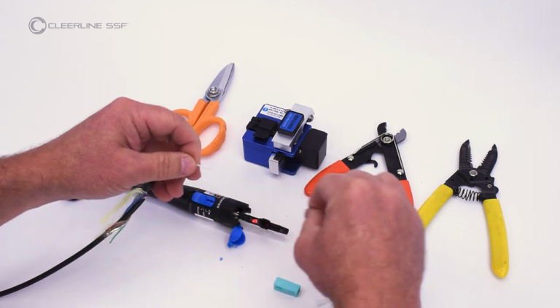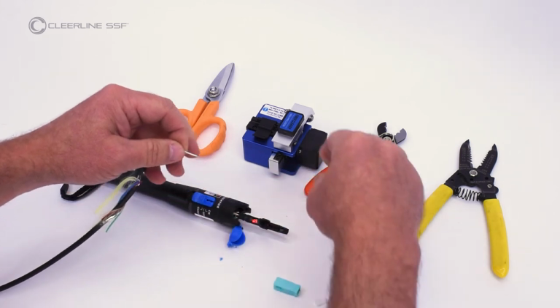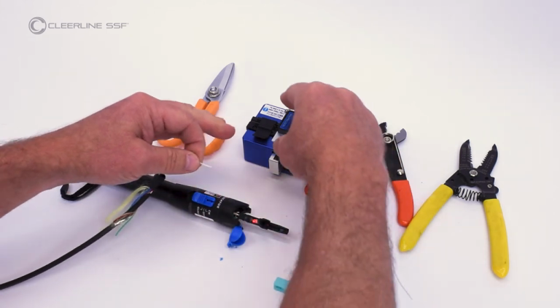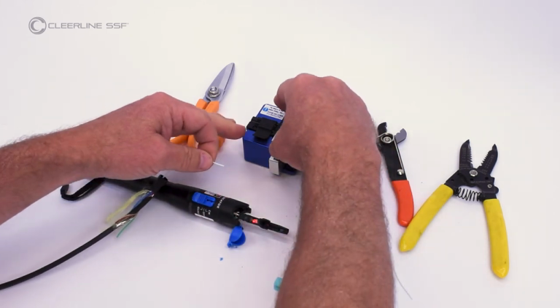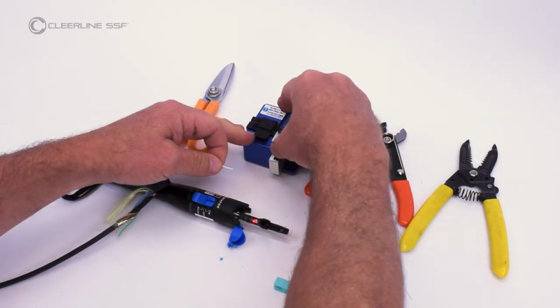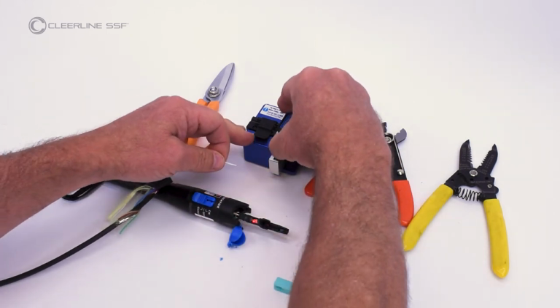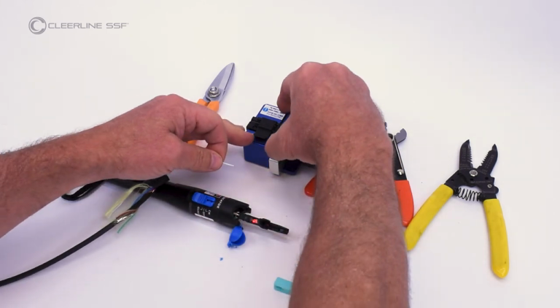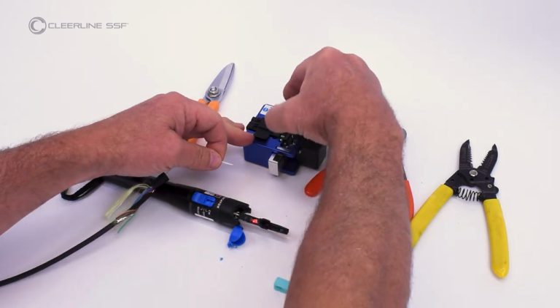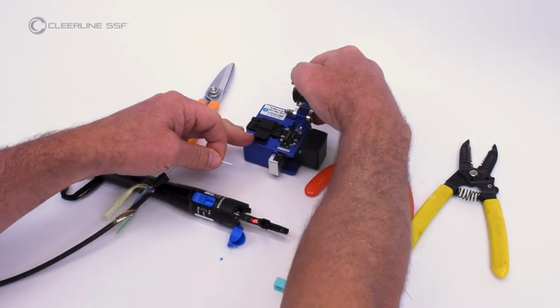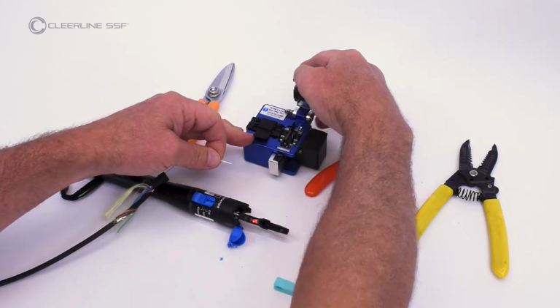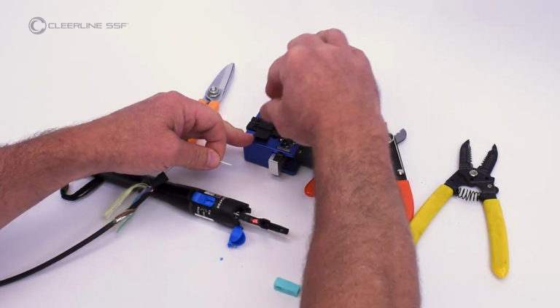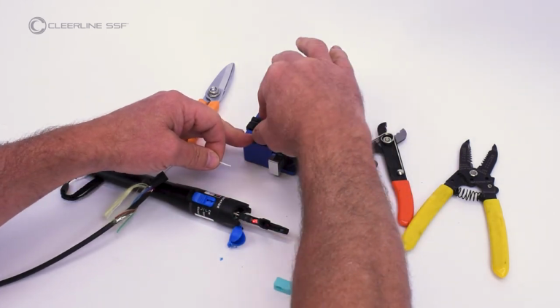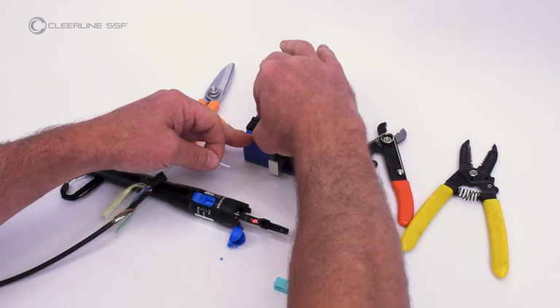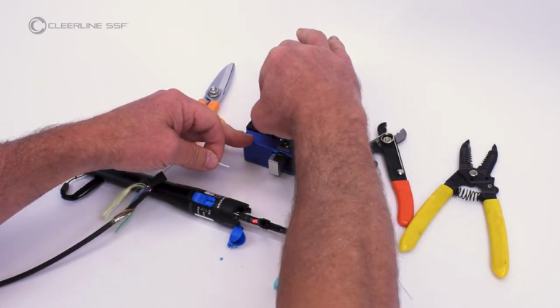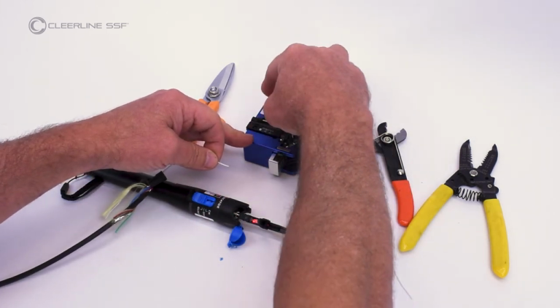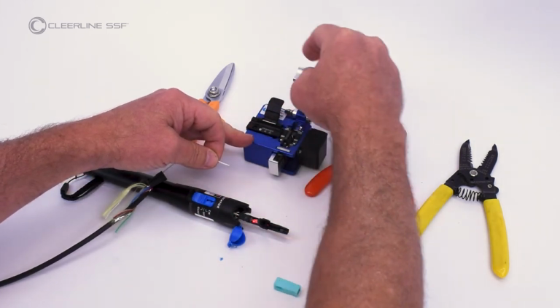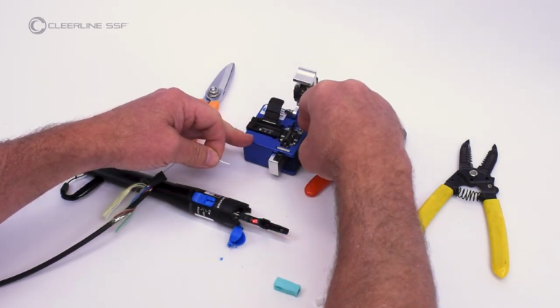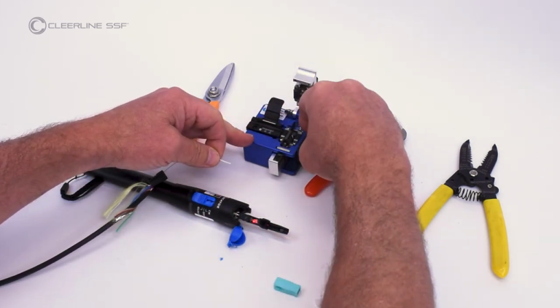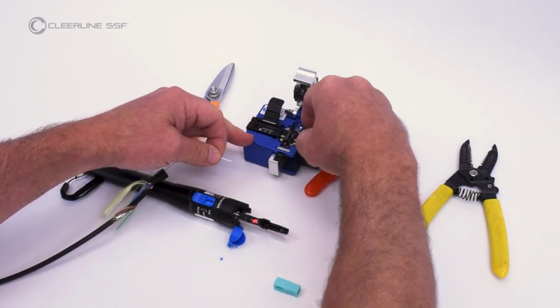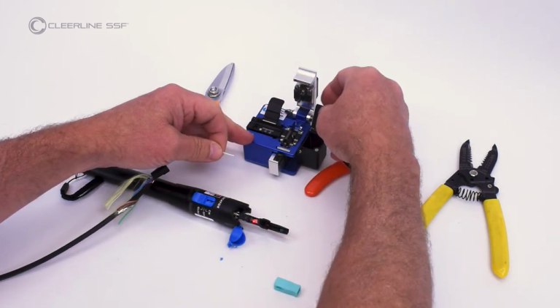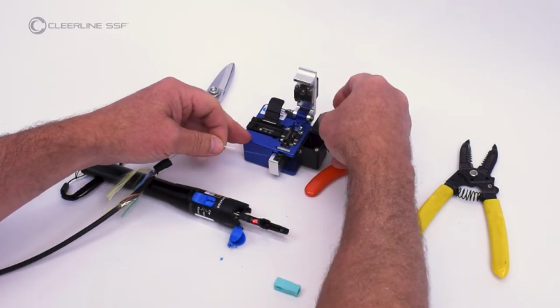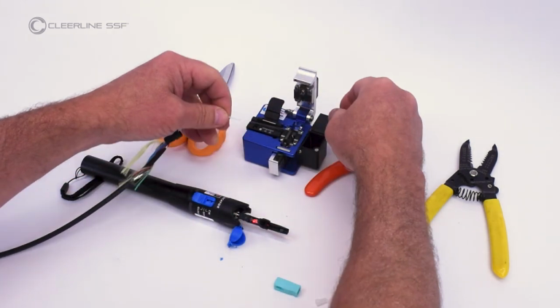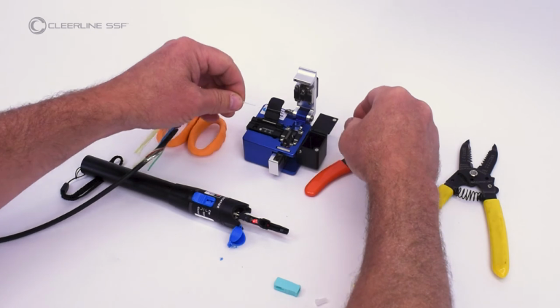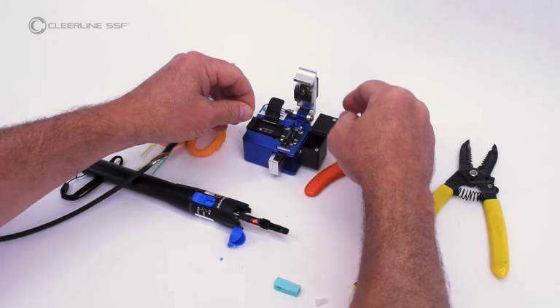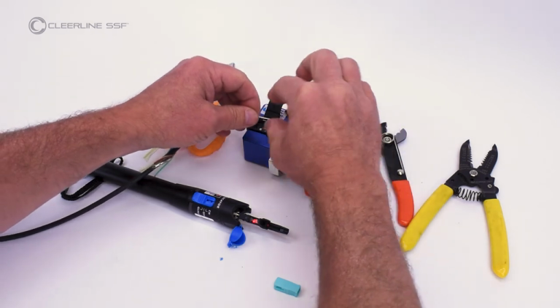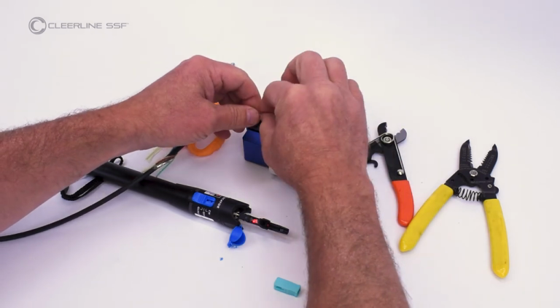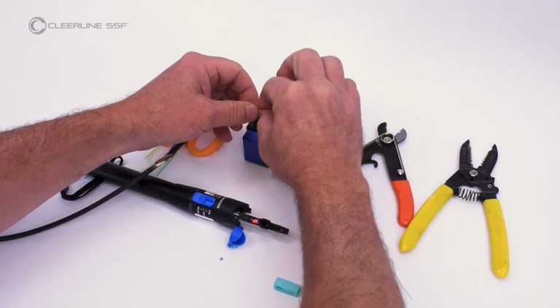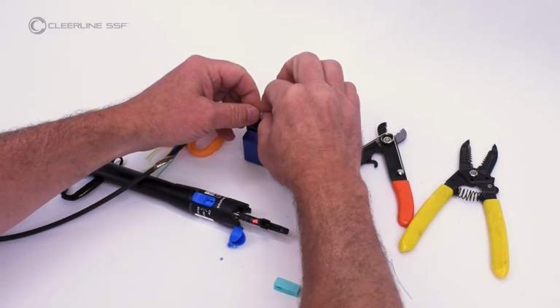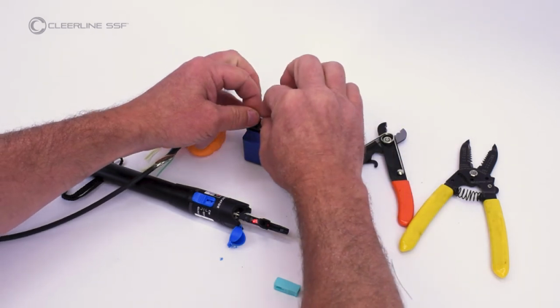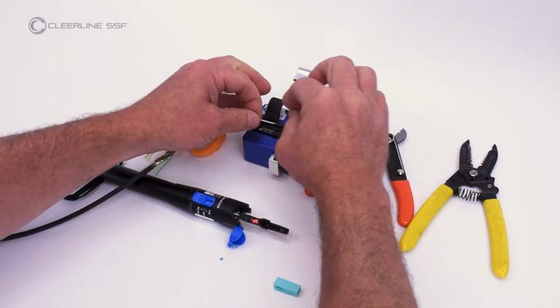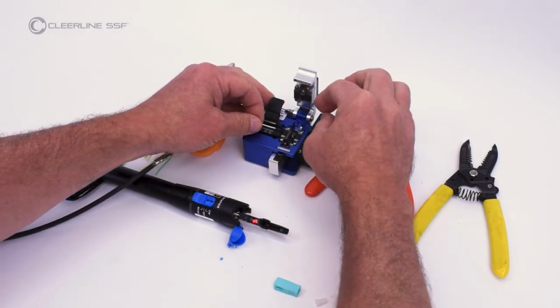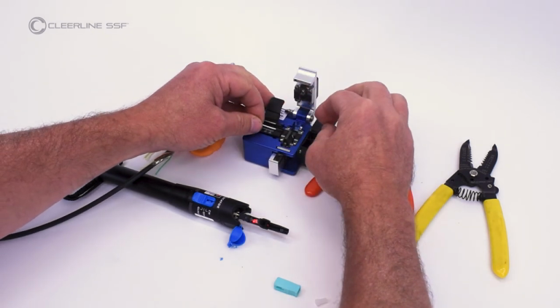Measuring from the 900 micron tube, cleave the fiber. For the SSF SC connector, the cleave length is 16 millimeters.